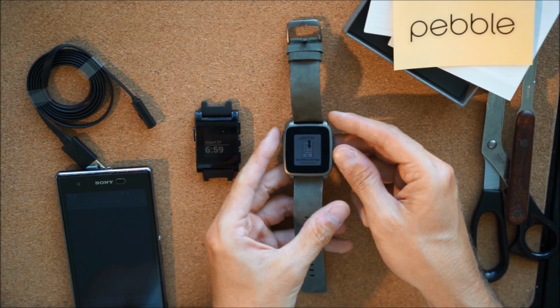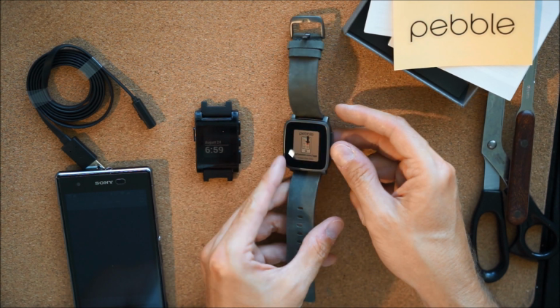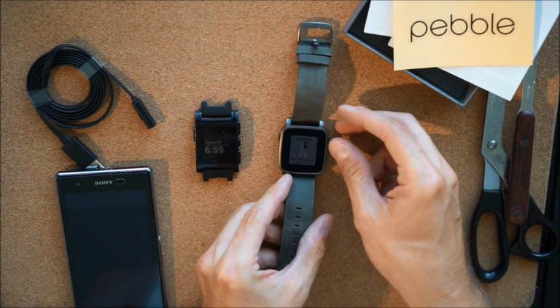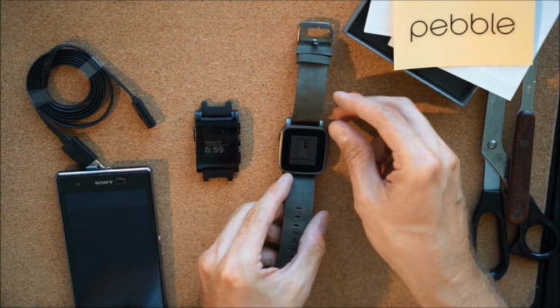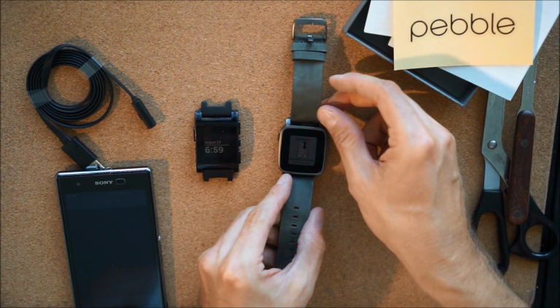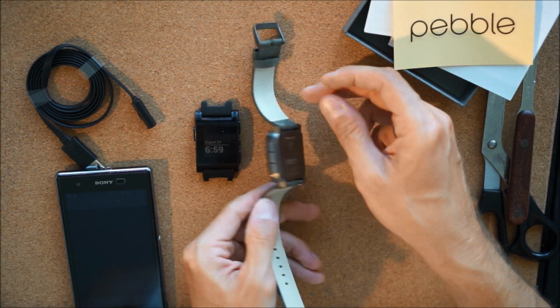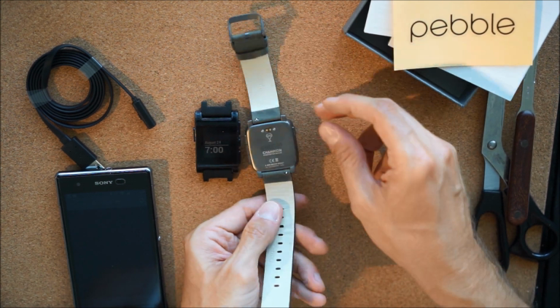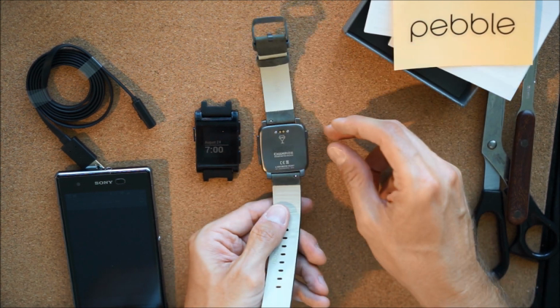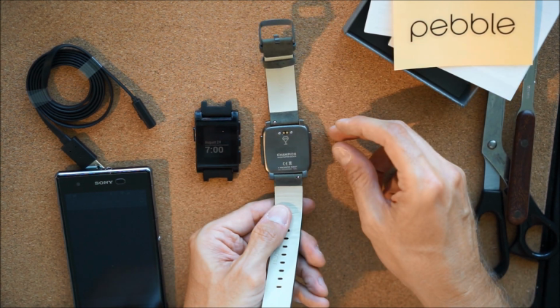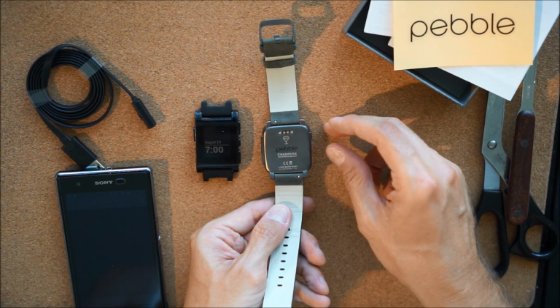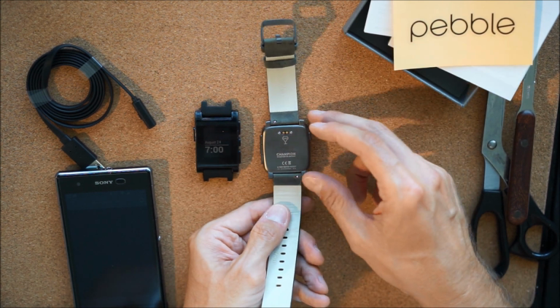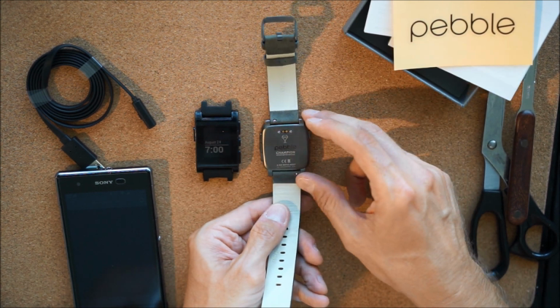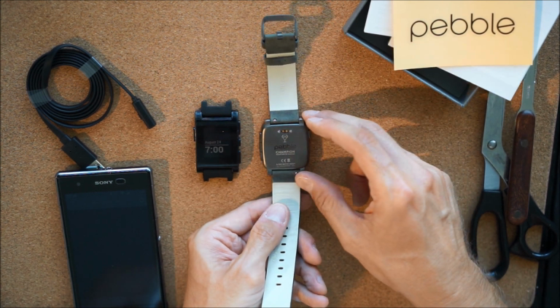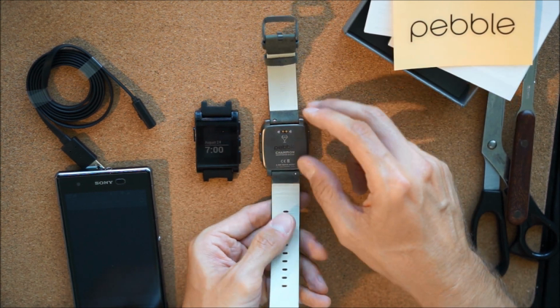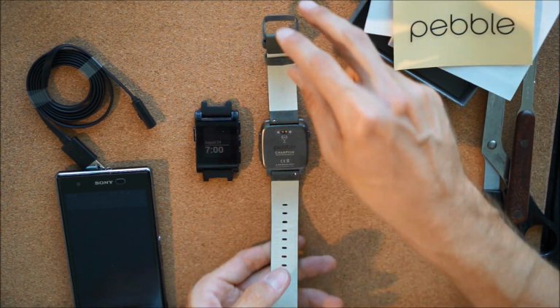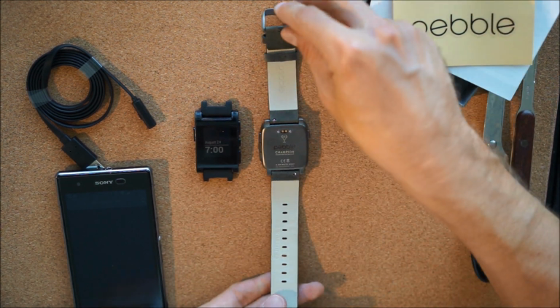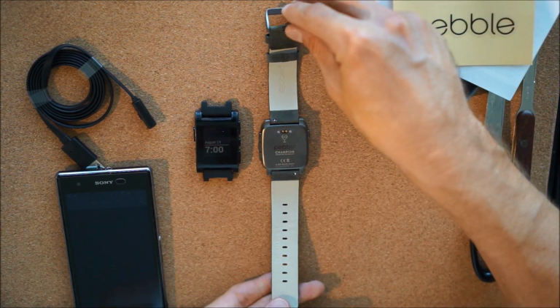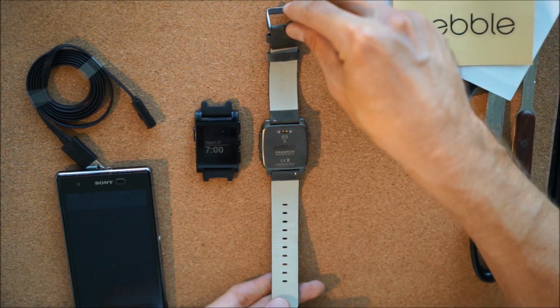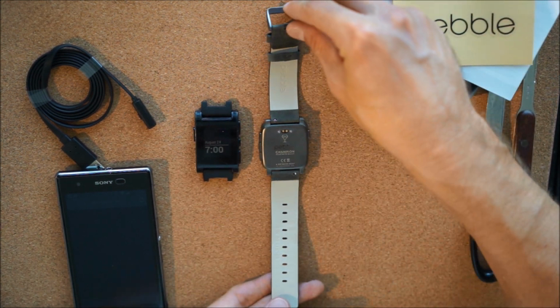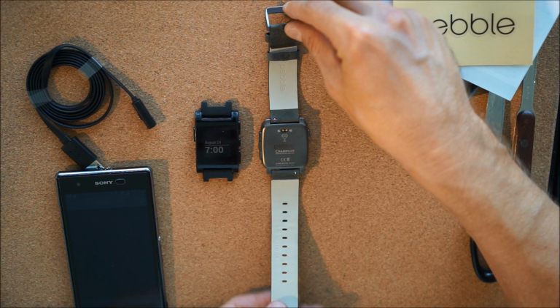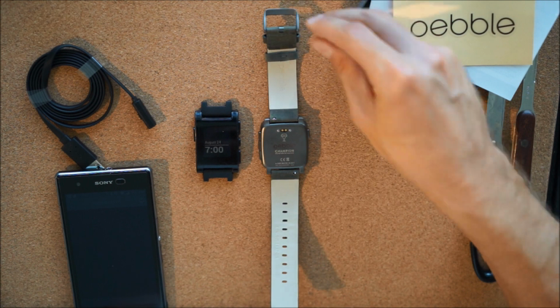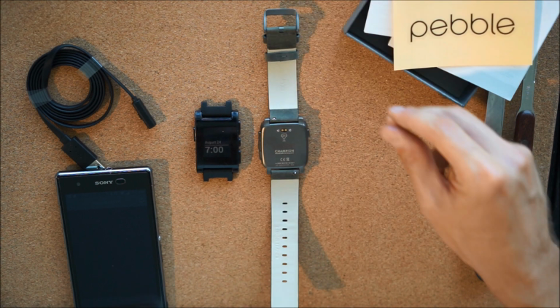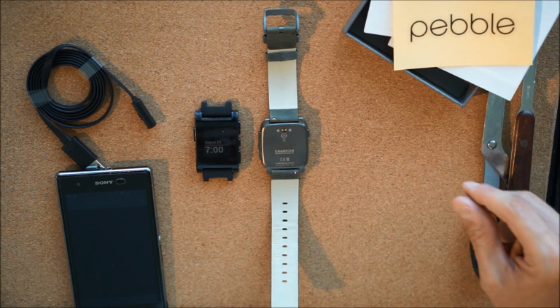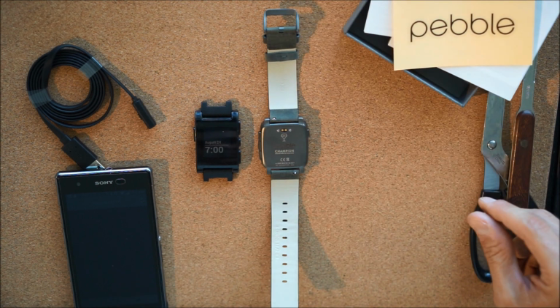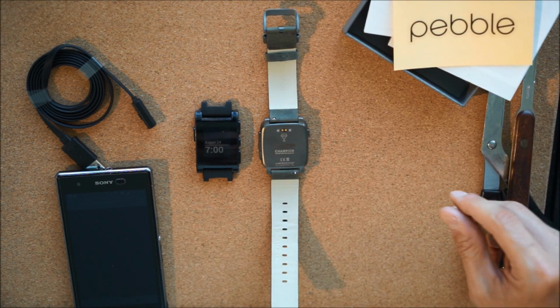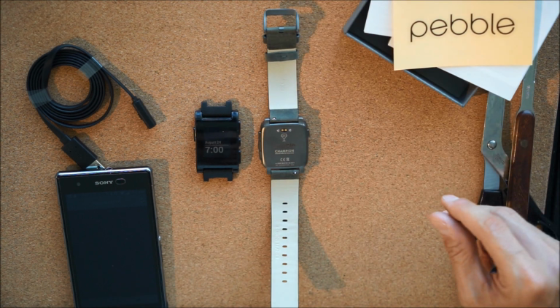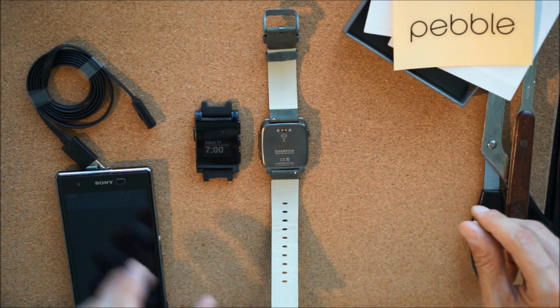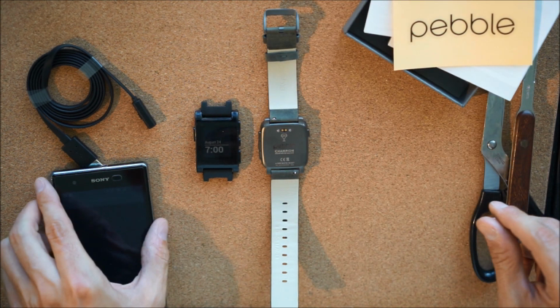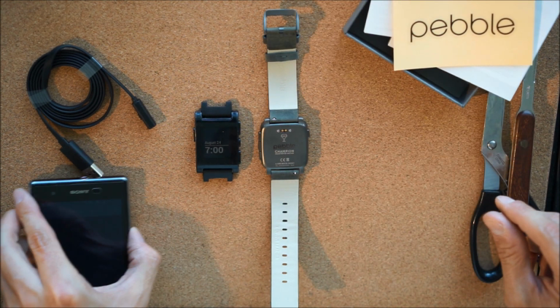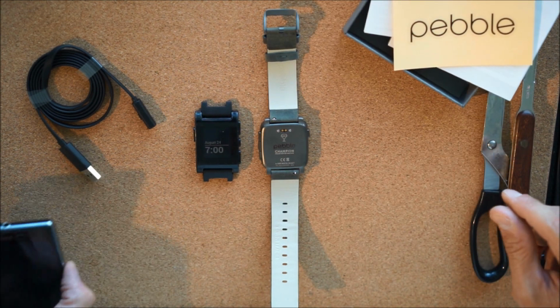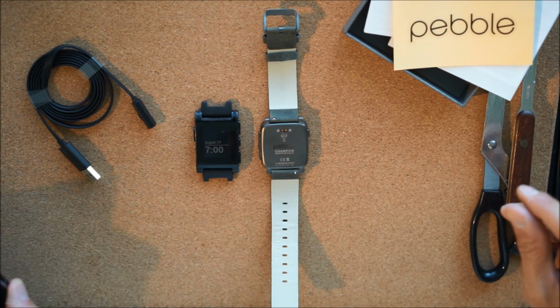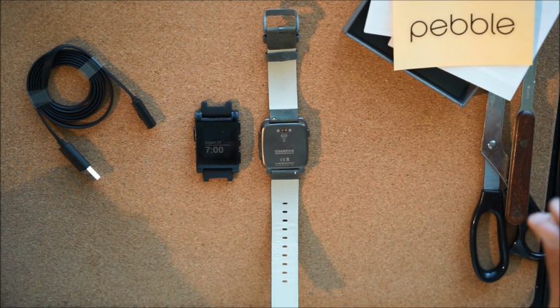Well, there you have it — this is the Pebble Time Steel unboxing. Enjoy, guys.